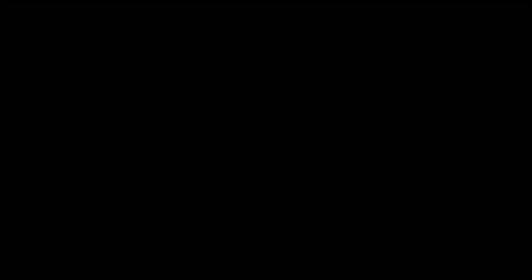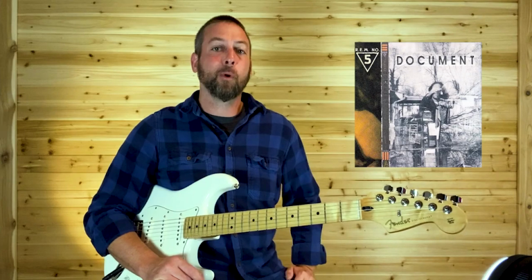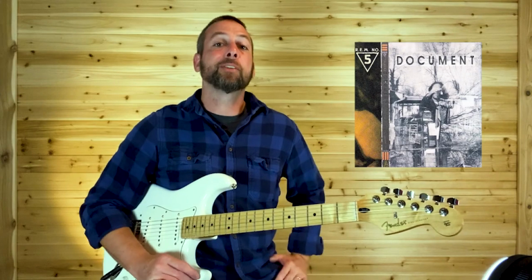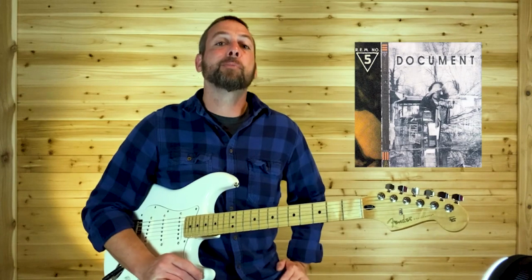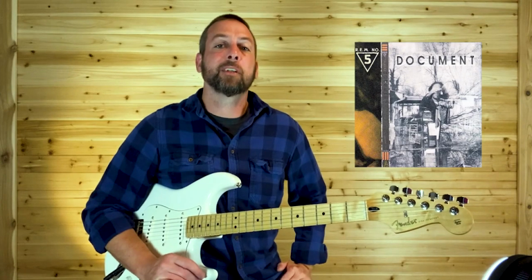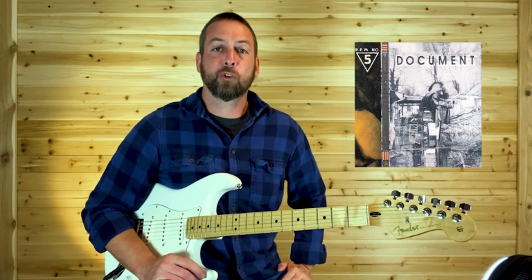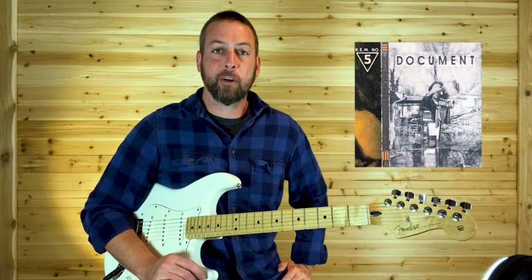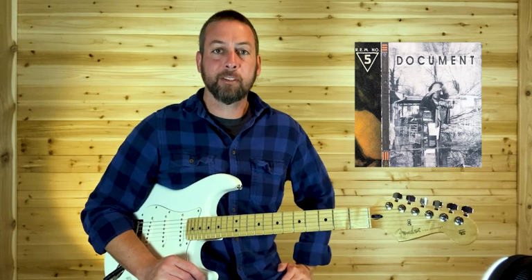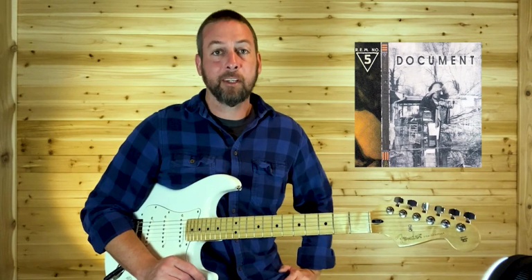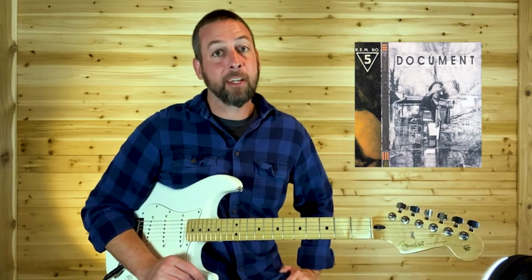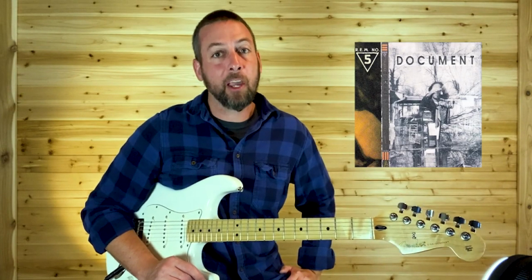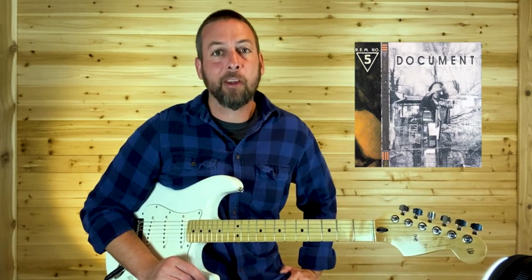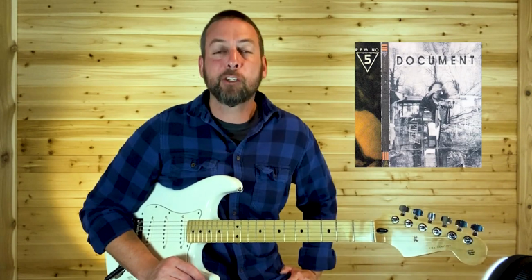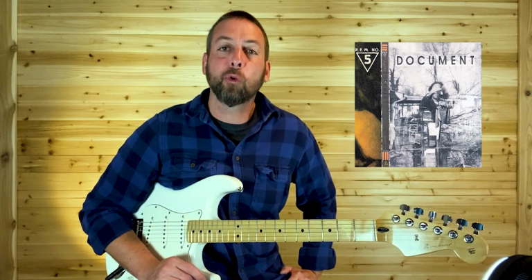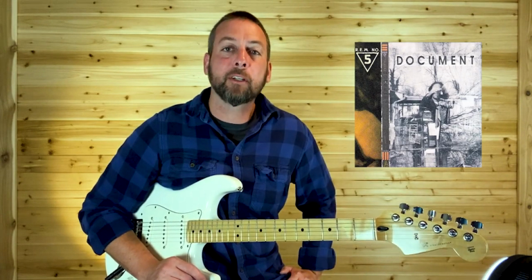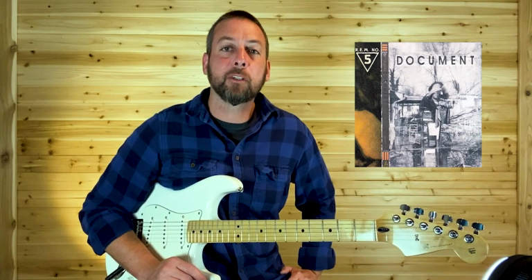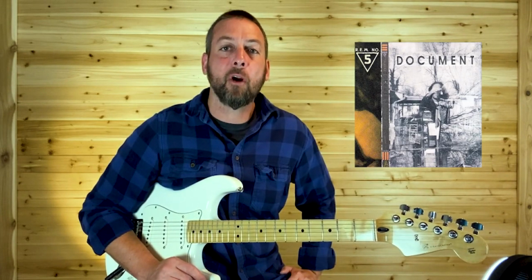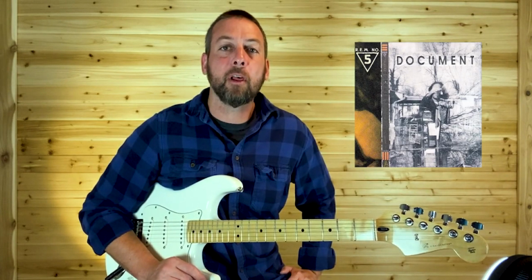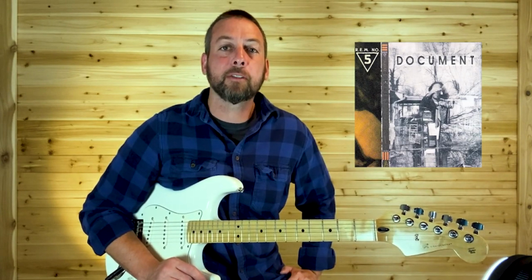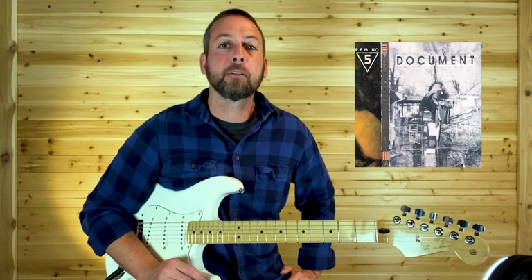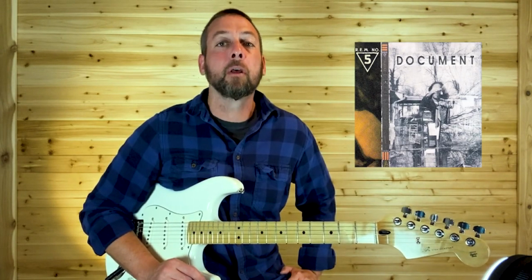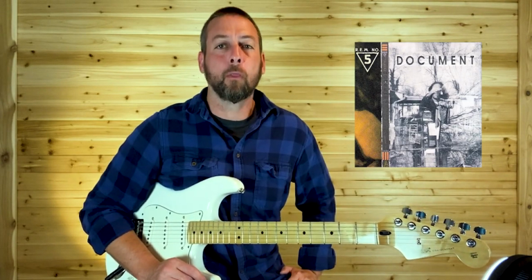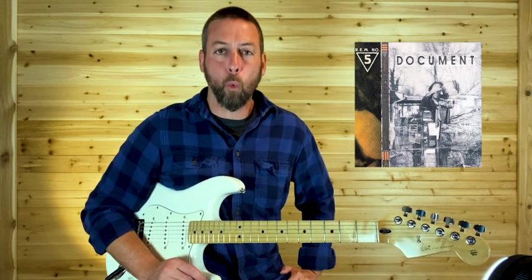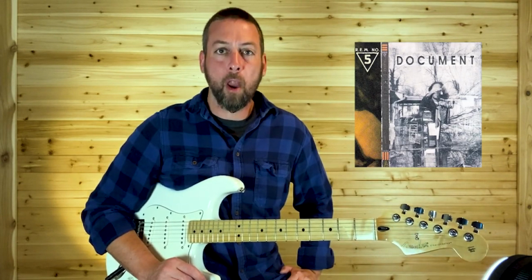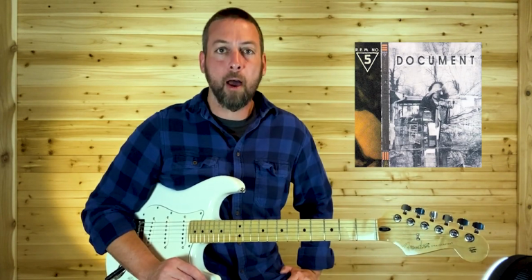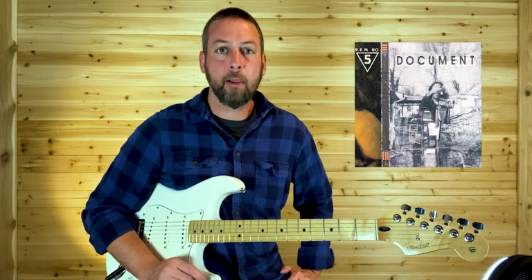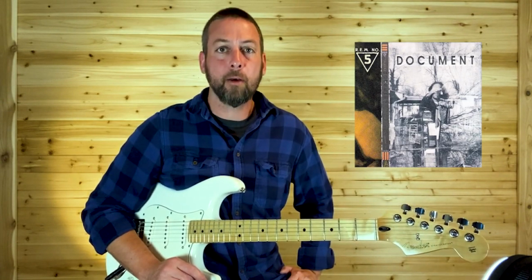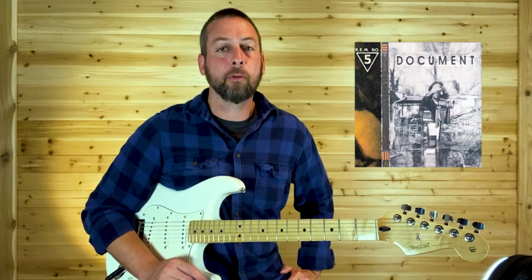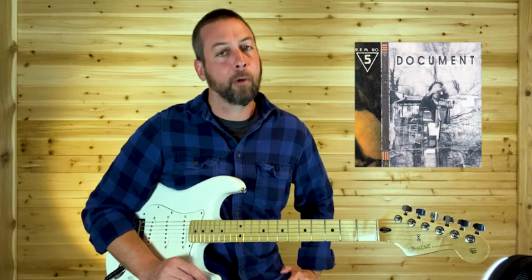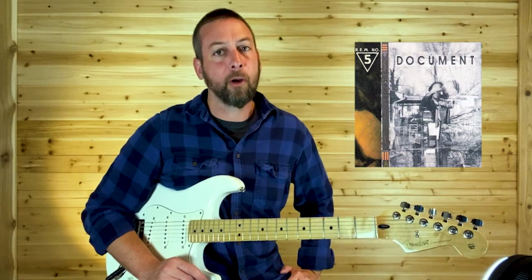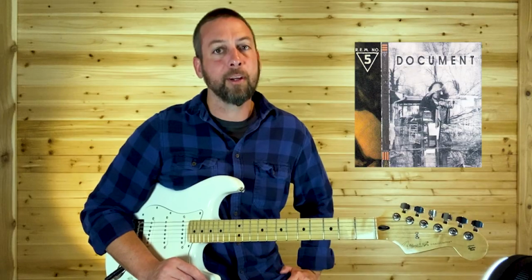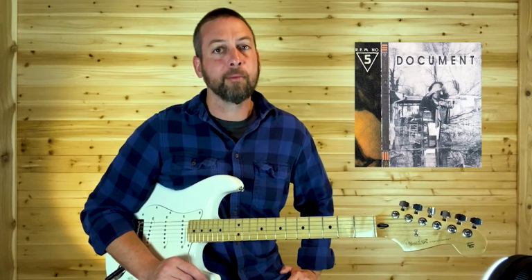What's up six stringers? Today on NitroLix Guitar Lessons, The One I Love by R.E.M.